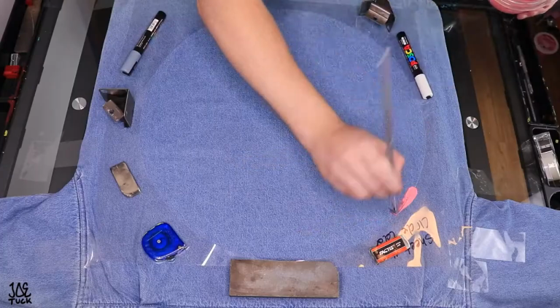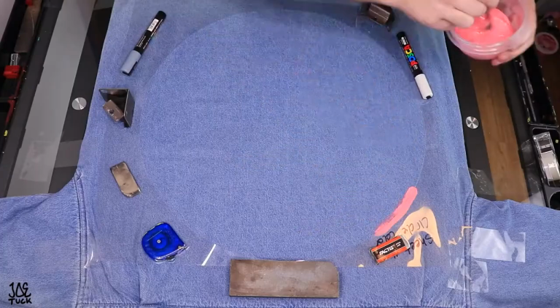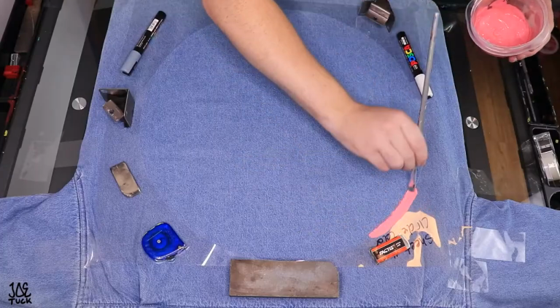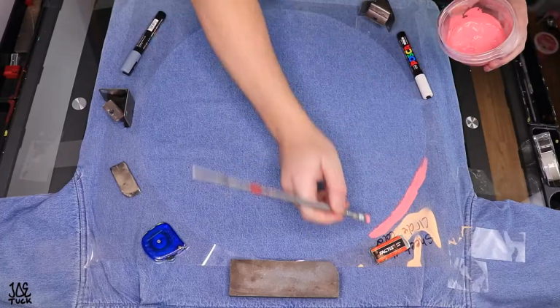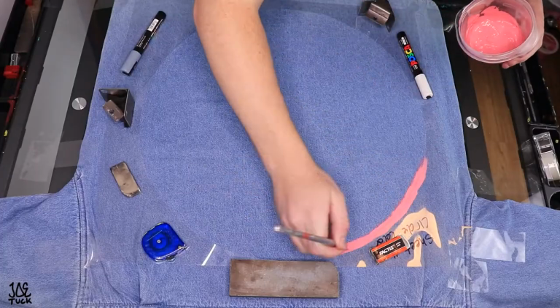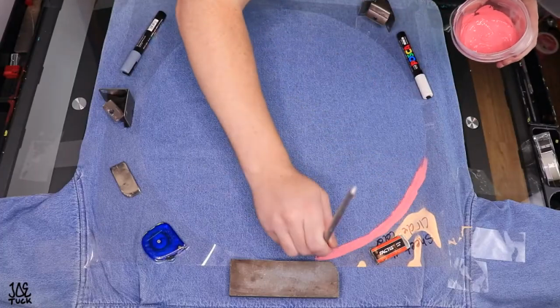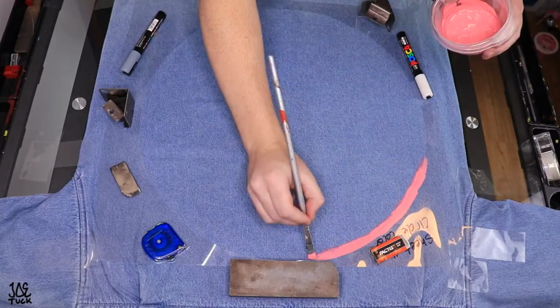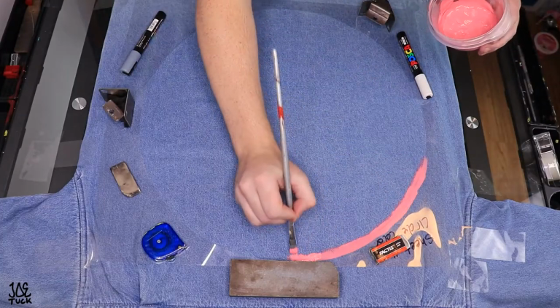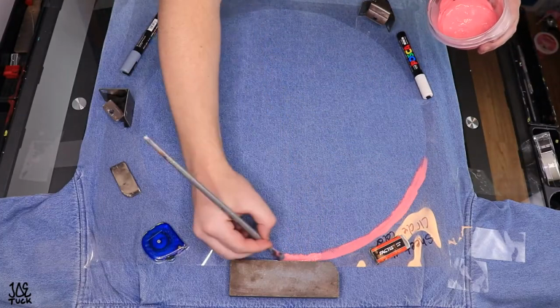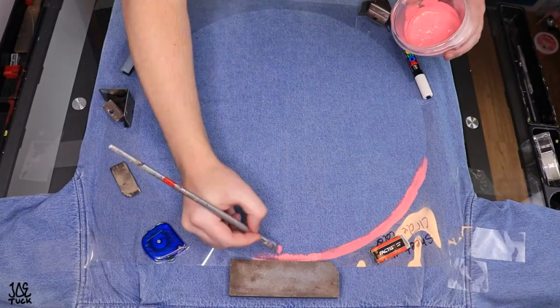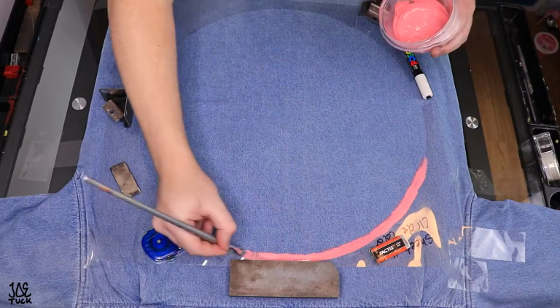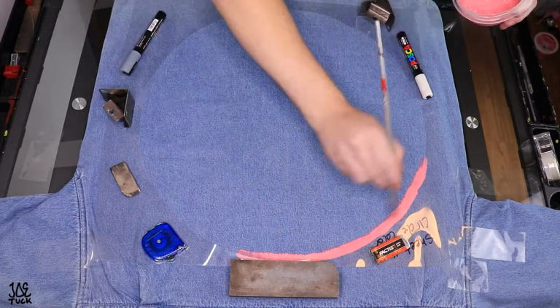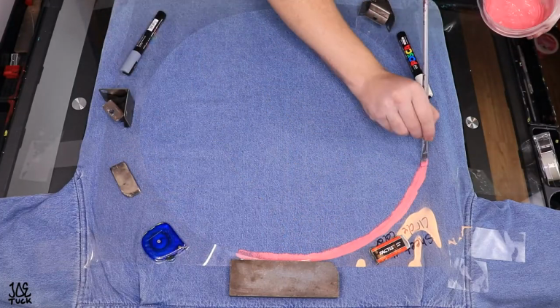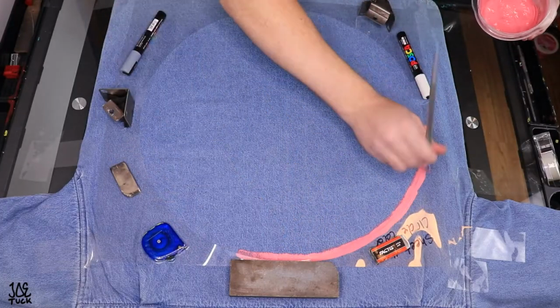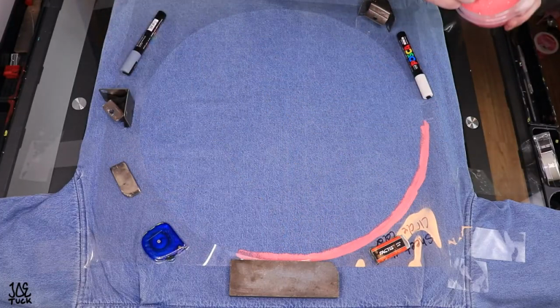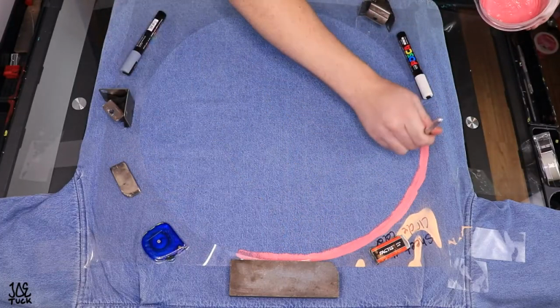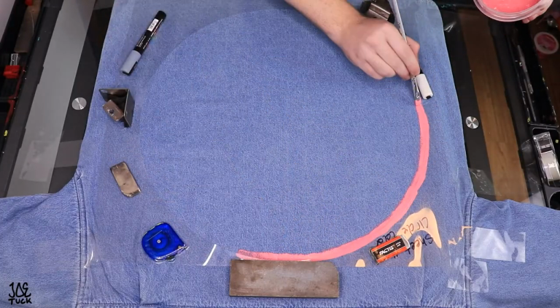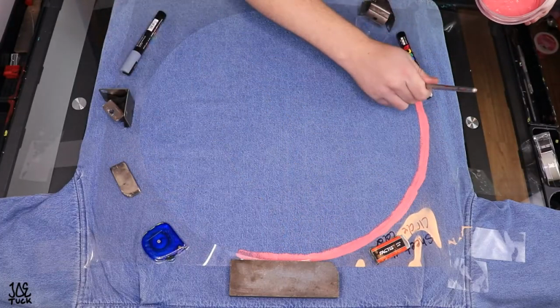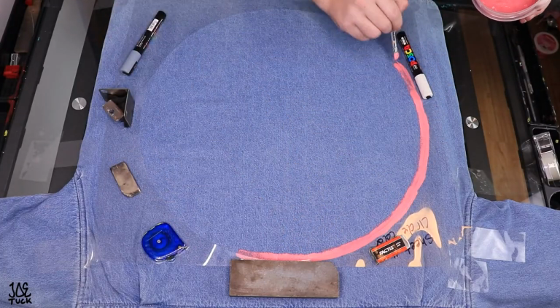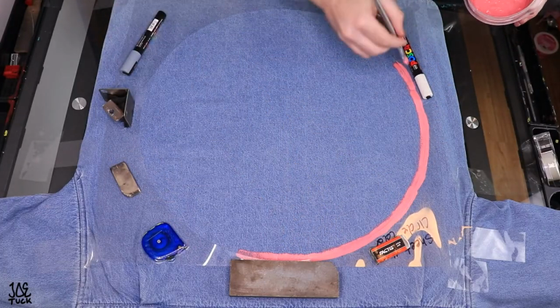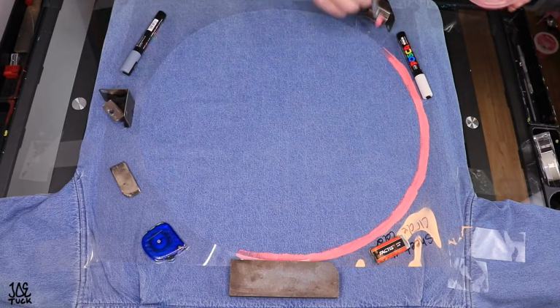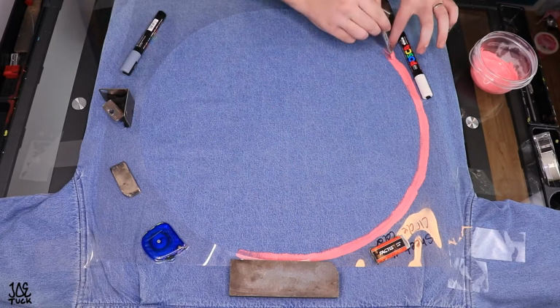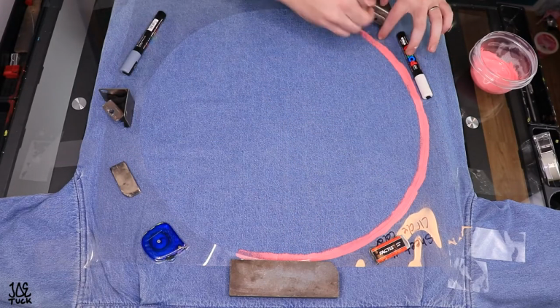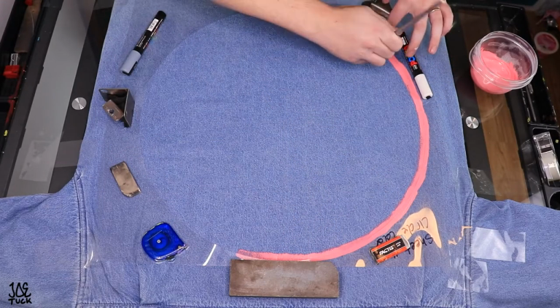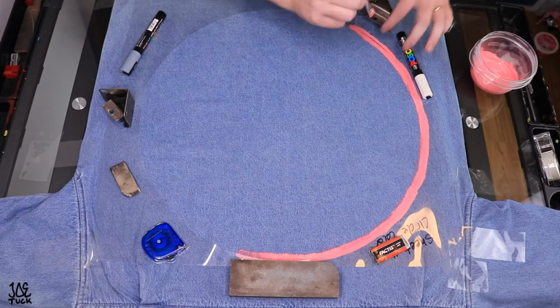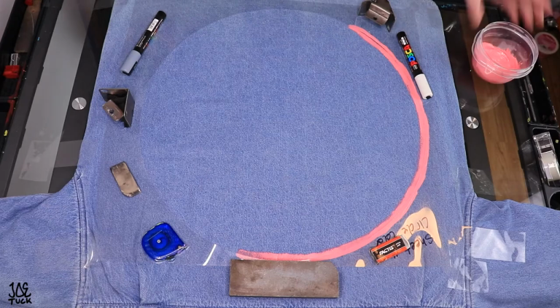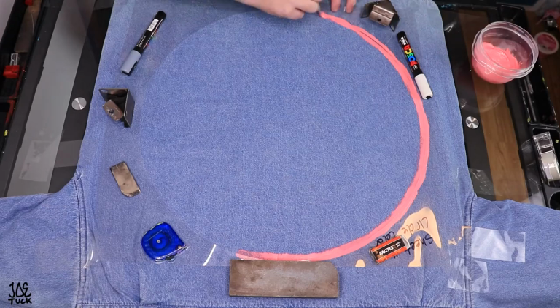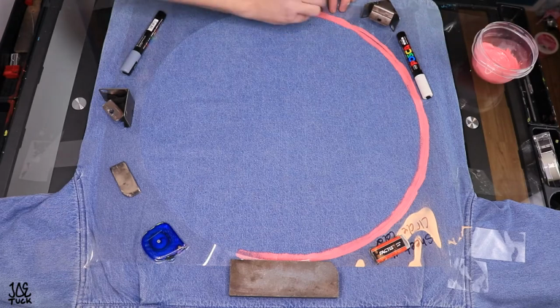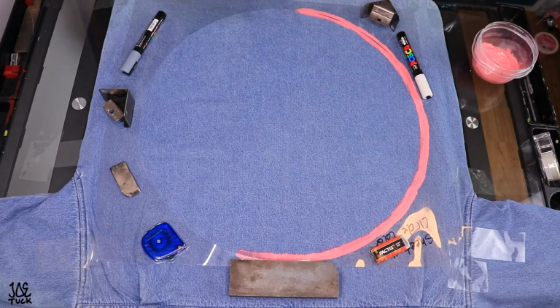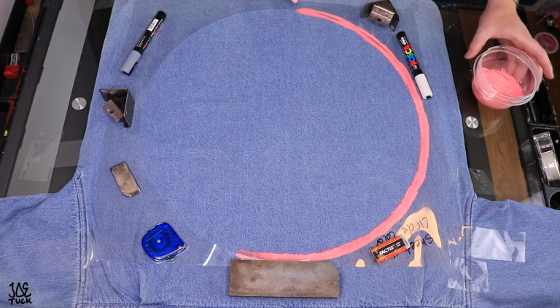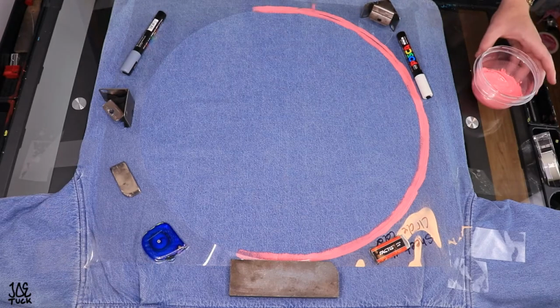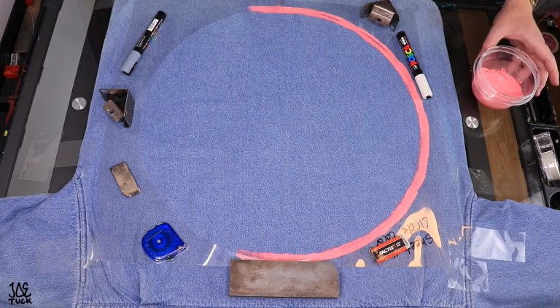Because I'm painting a jacket, I have to use weights to hold the stencil down to make sure I get super clean edges.